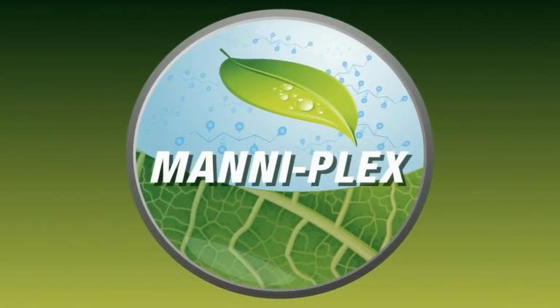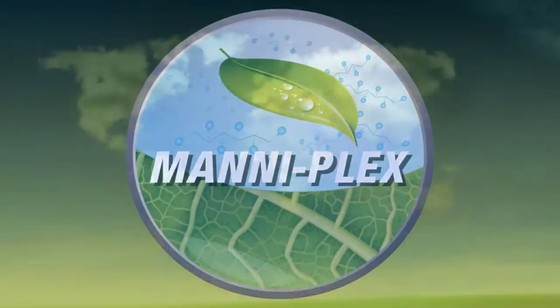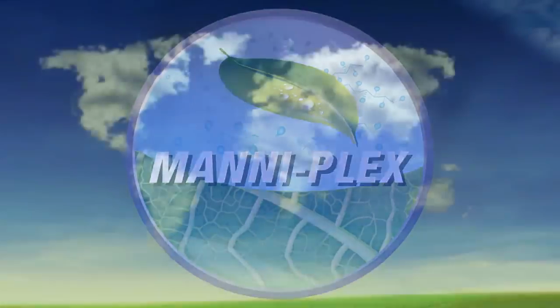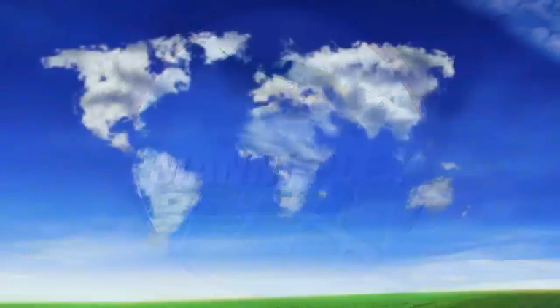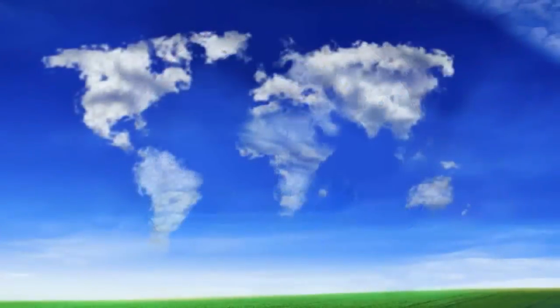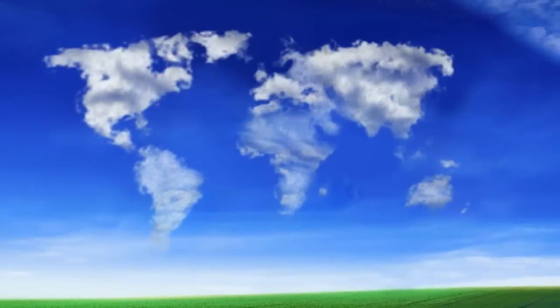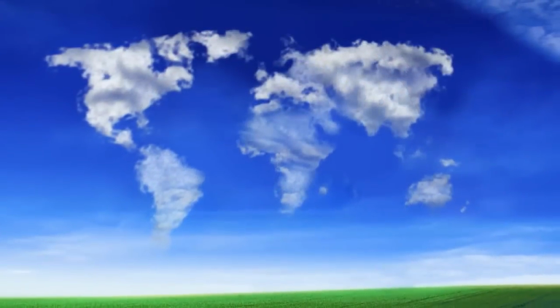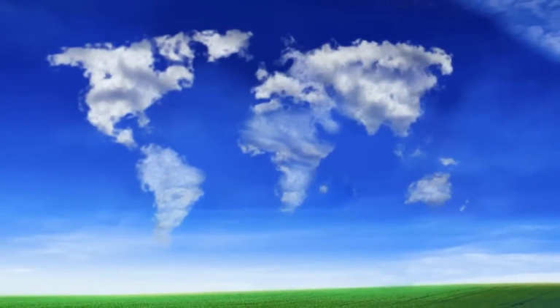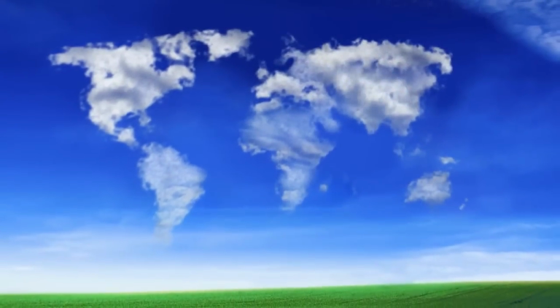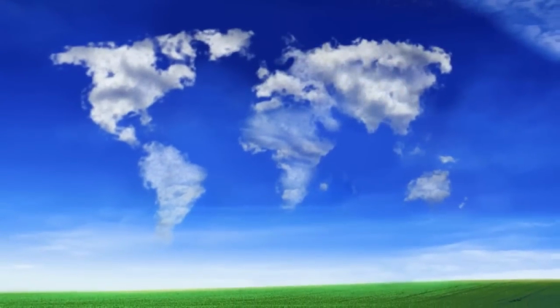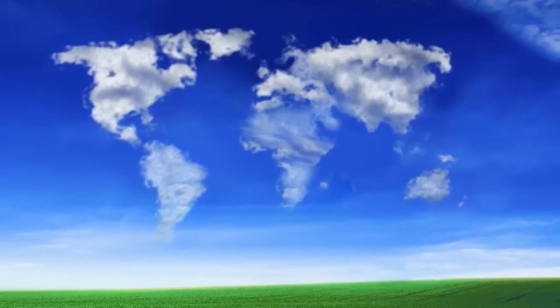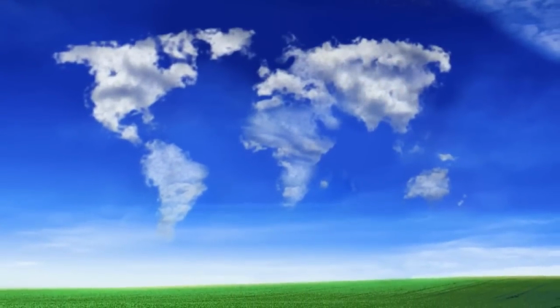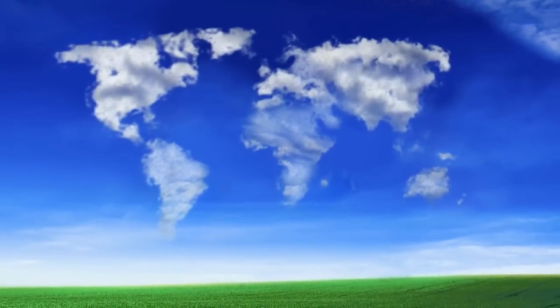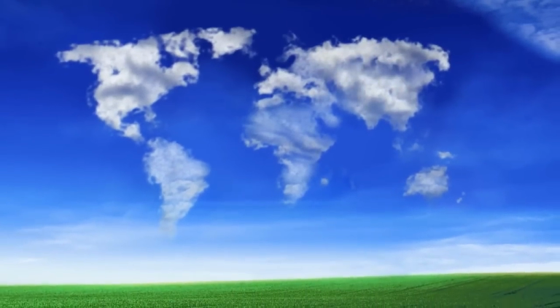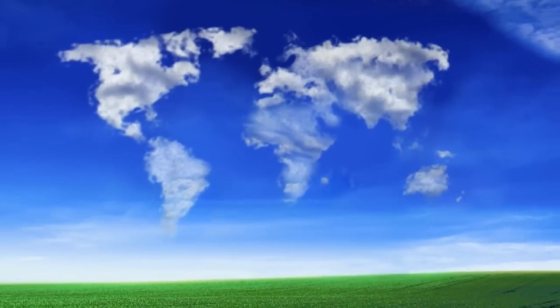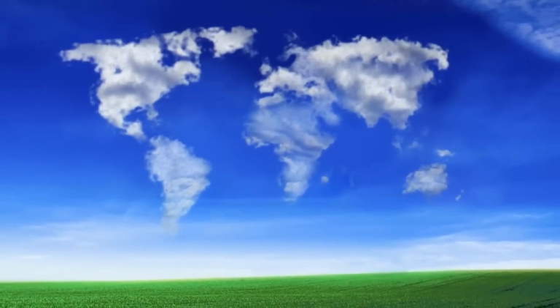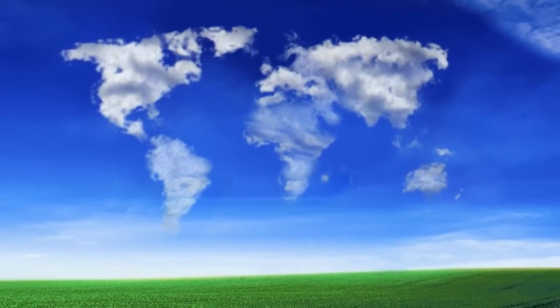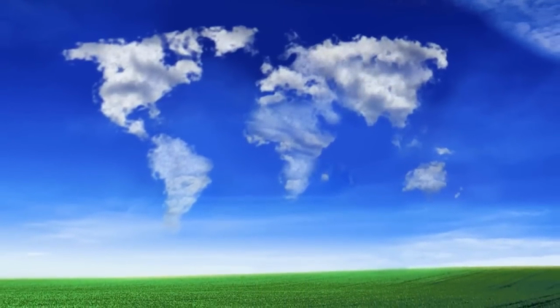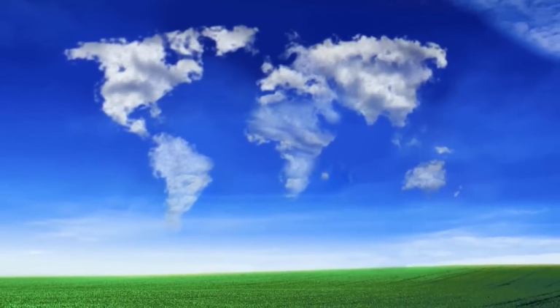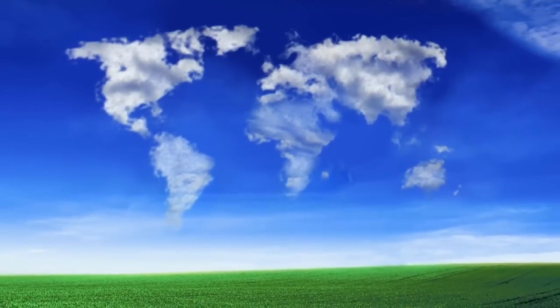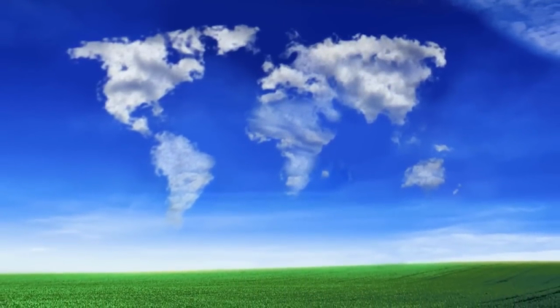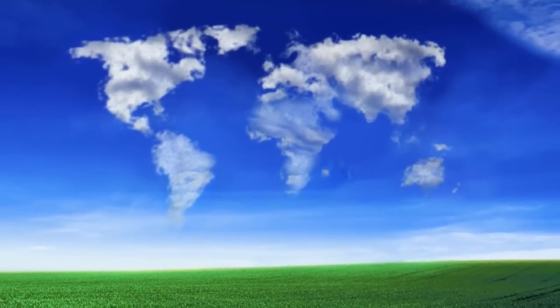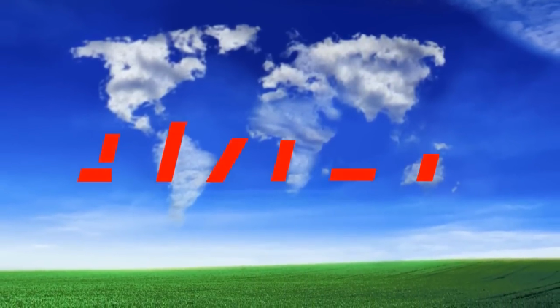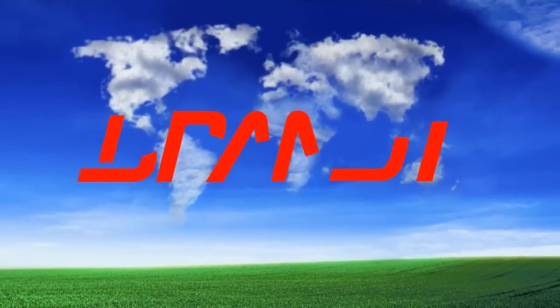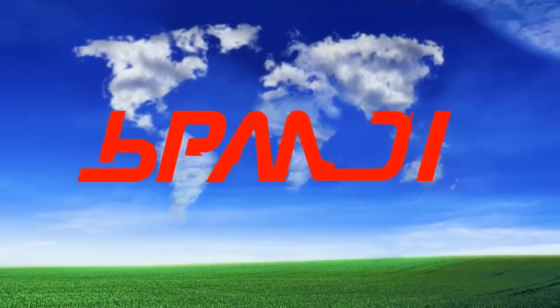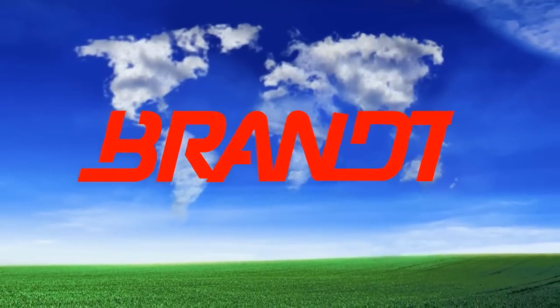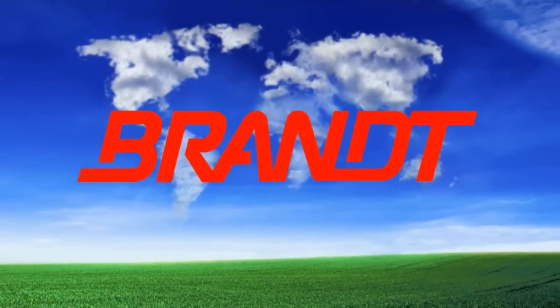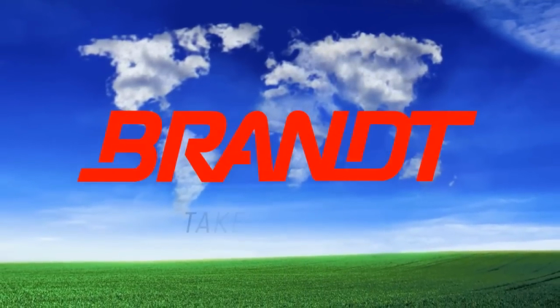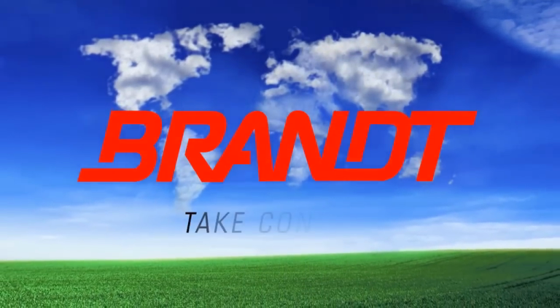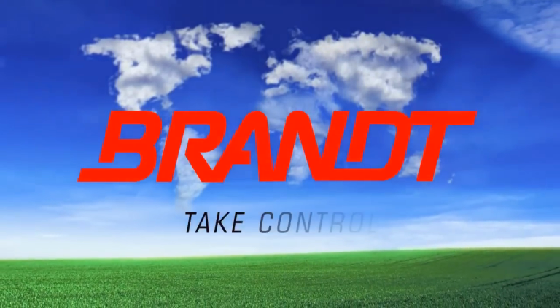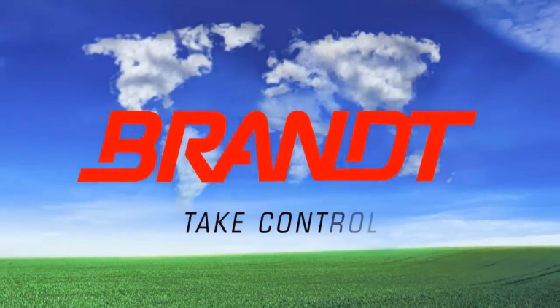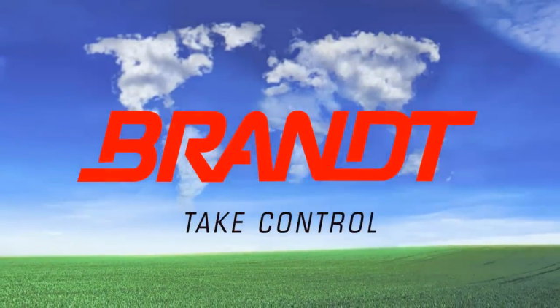Bringing science and technology to farmers around the world. Brandt. Take control.